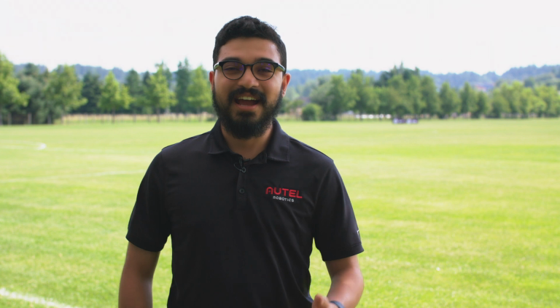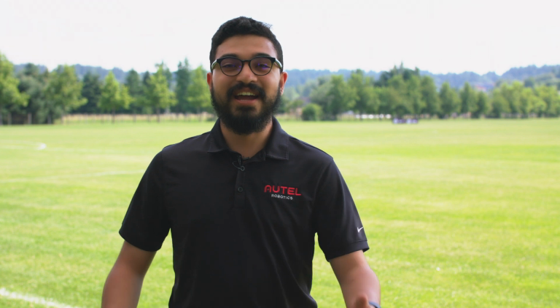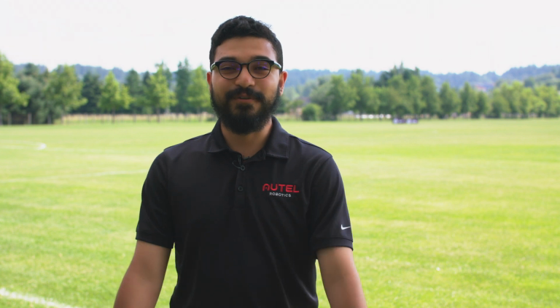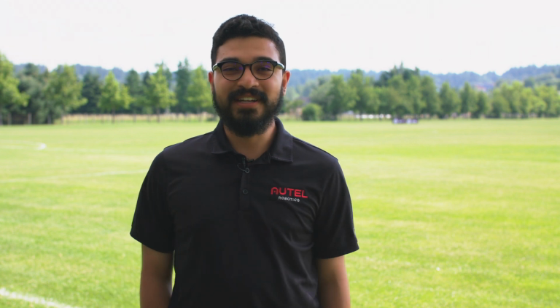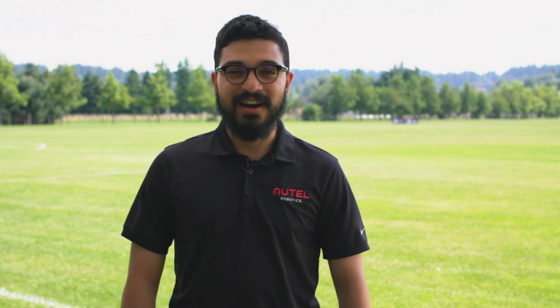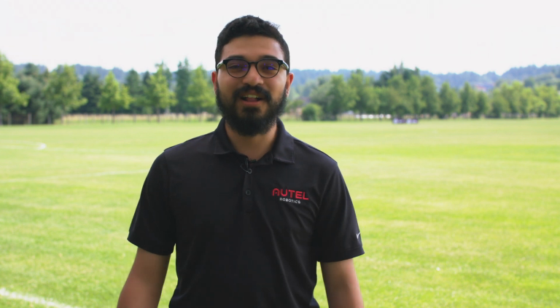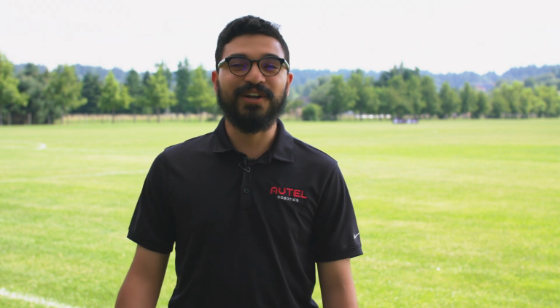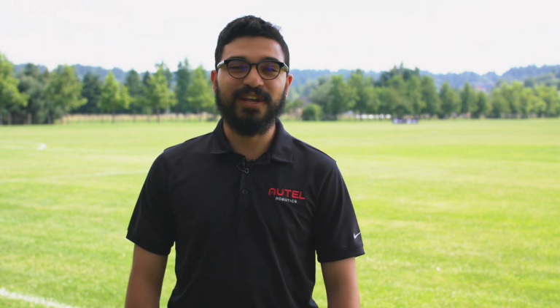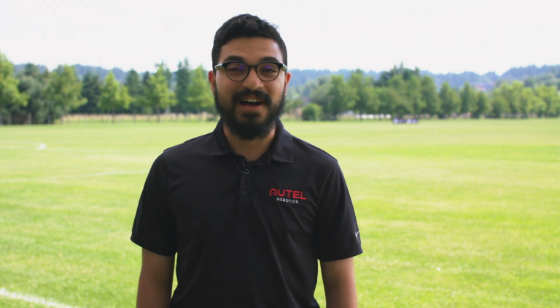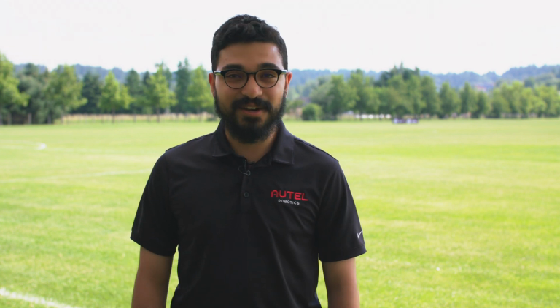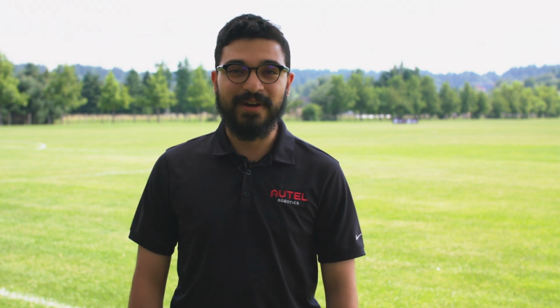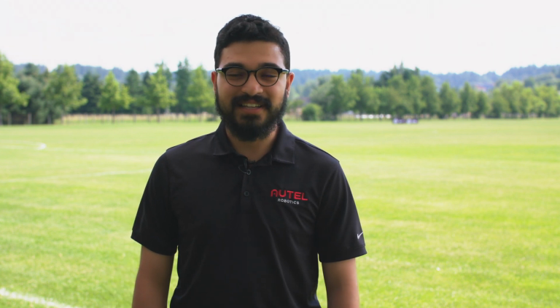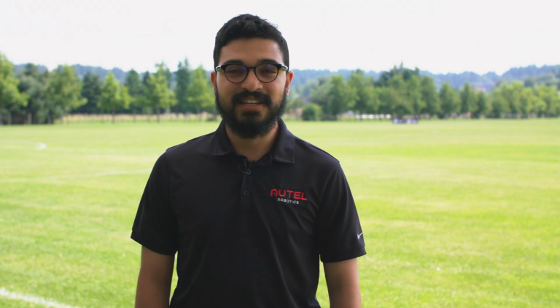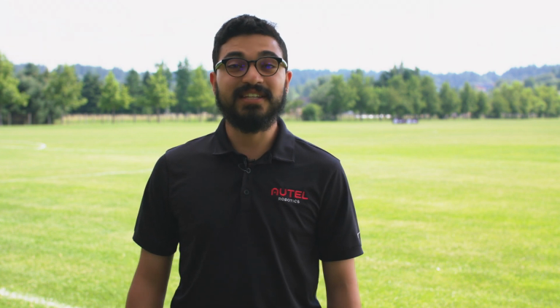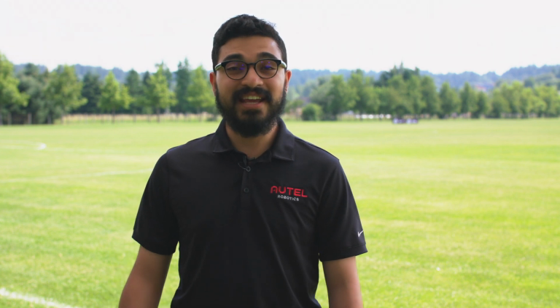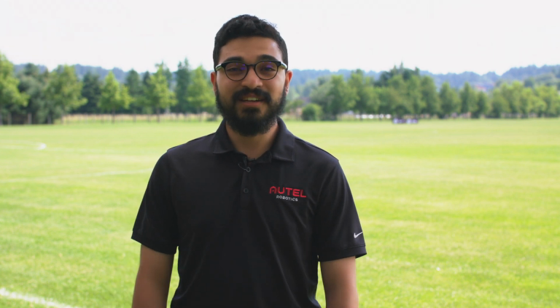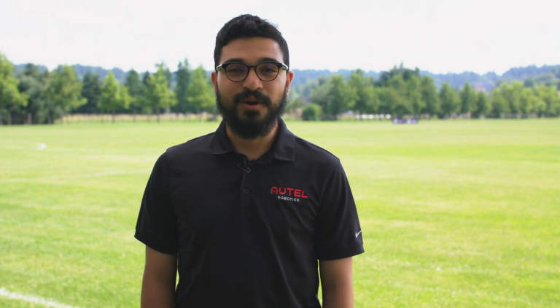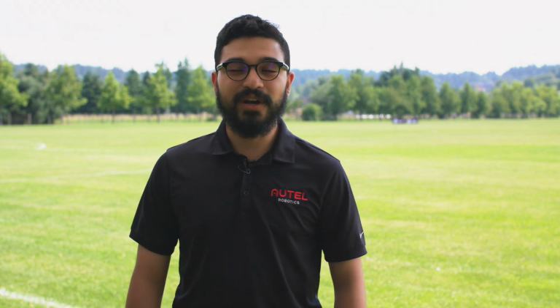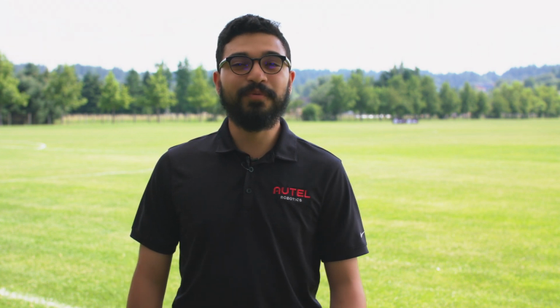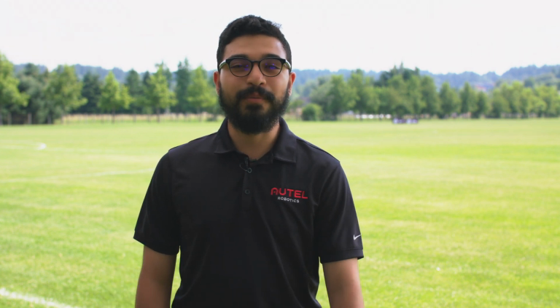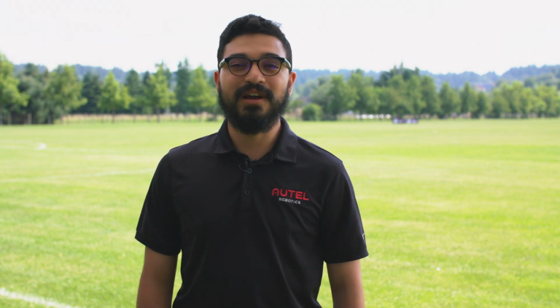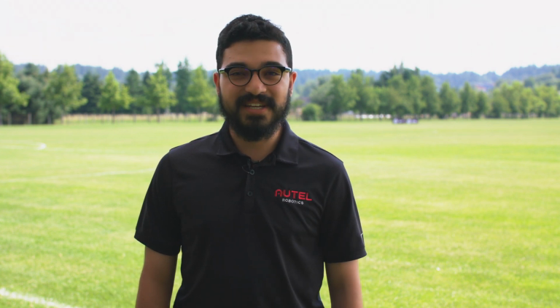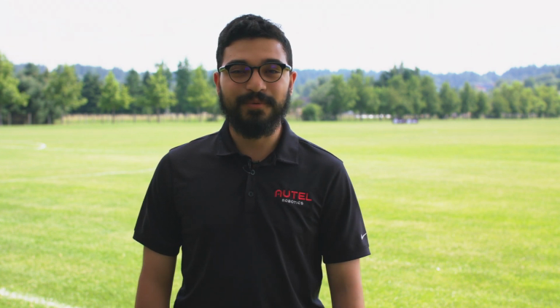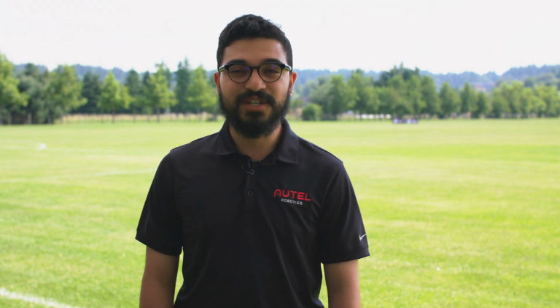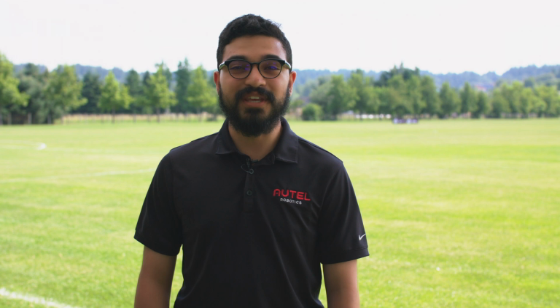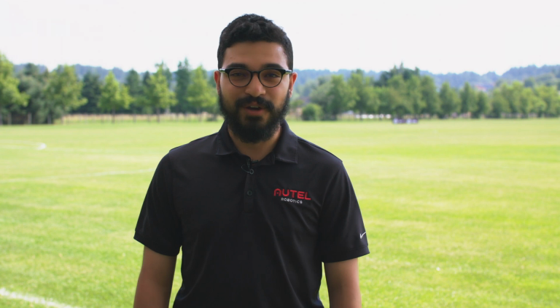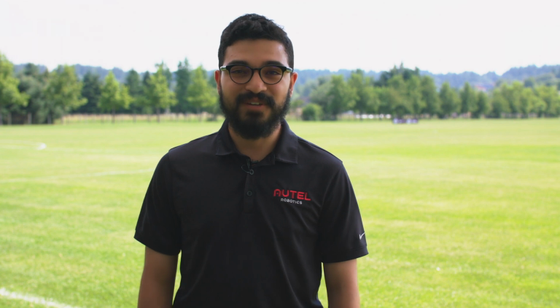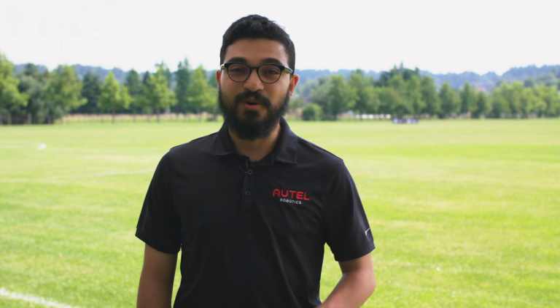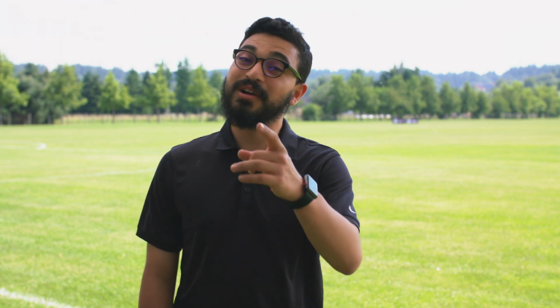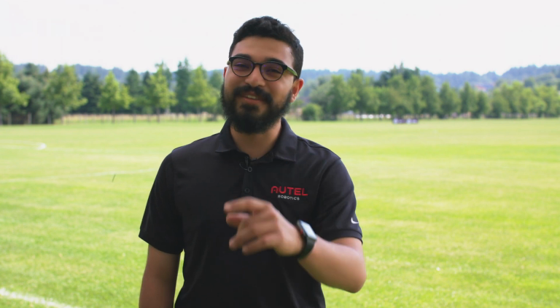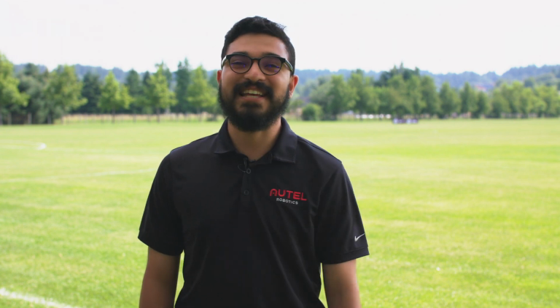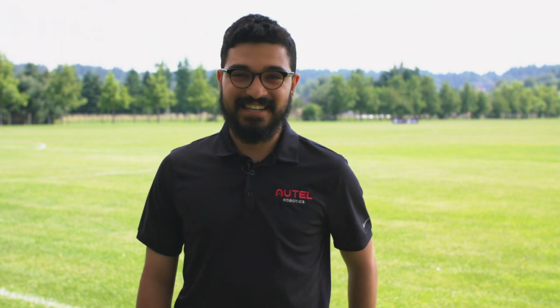Hi everyone, Alejandro here with Autow Robotics. Today we're going to perform a compass calibration with EVO. Welcome to the flight deck.